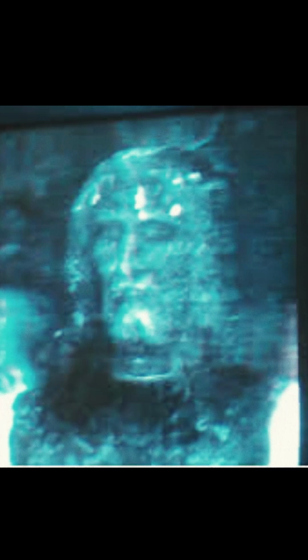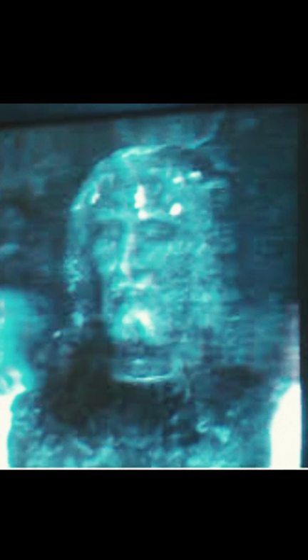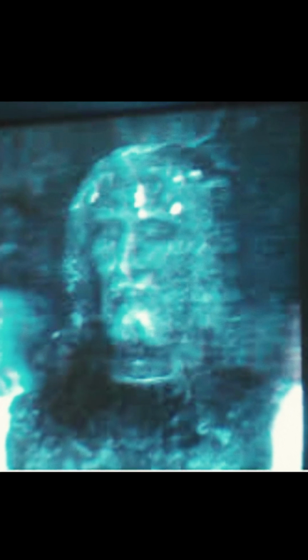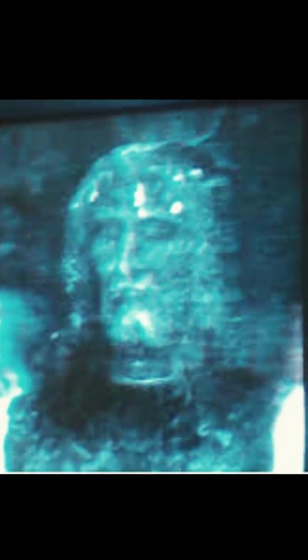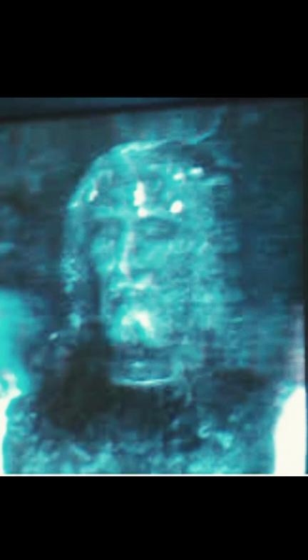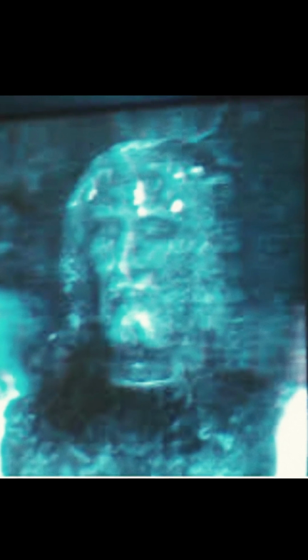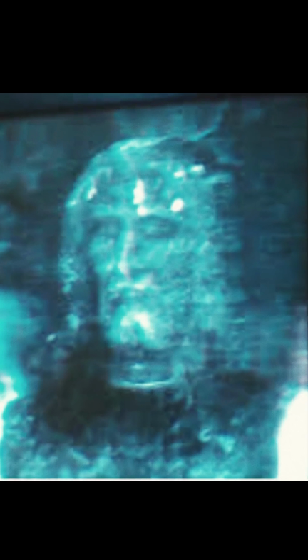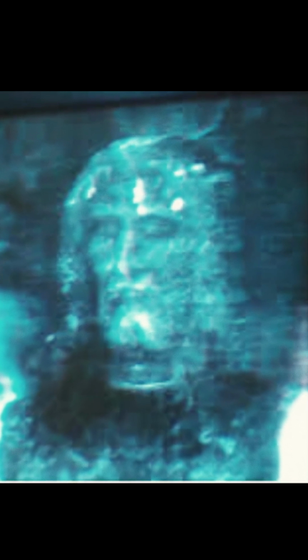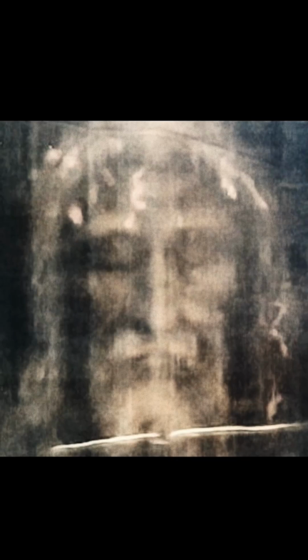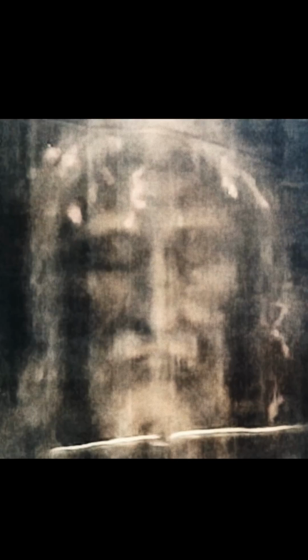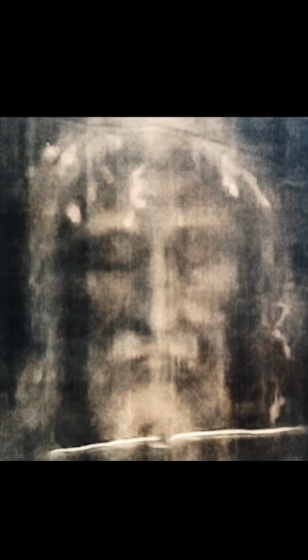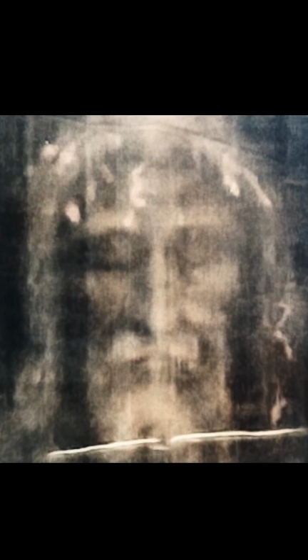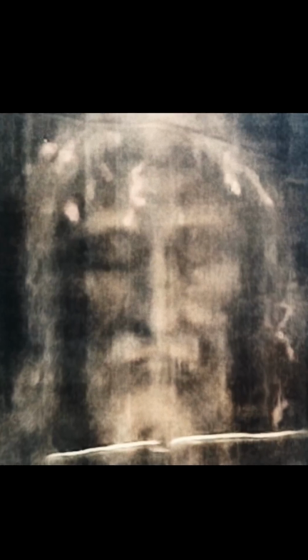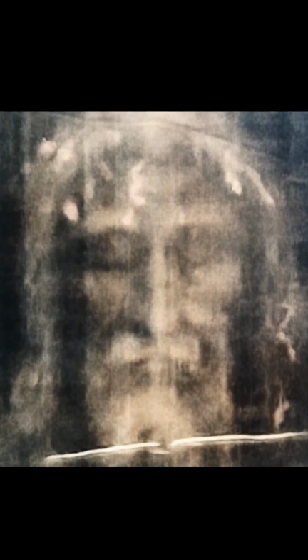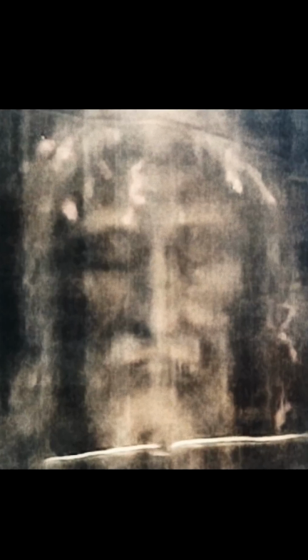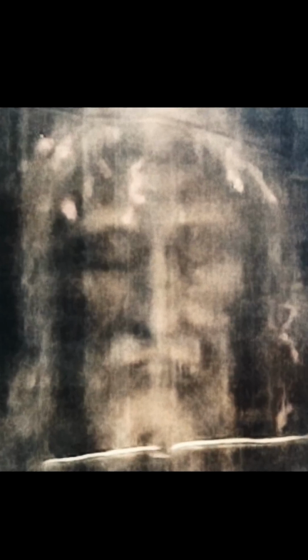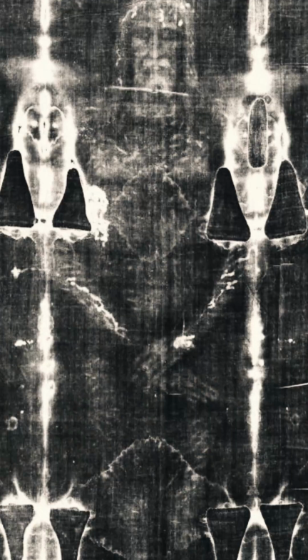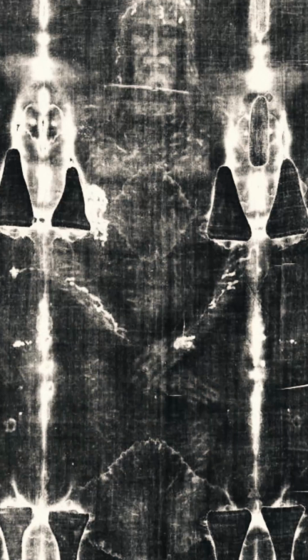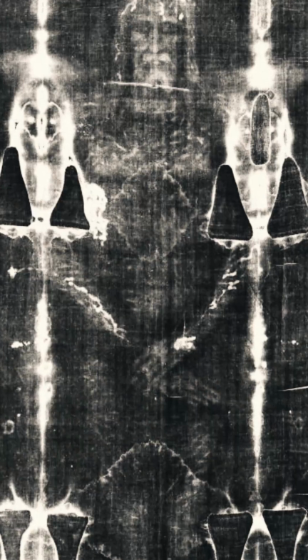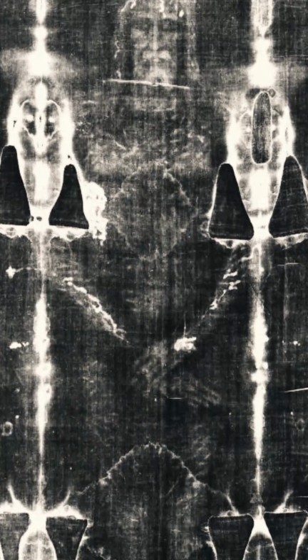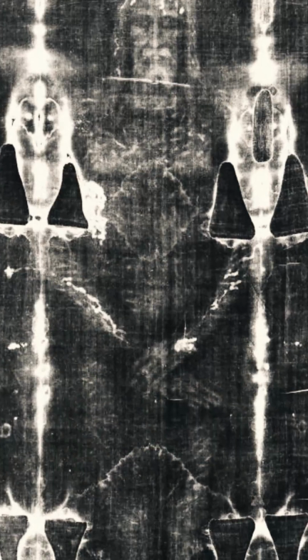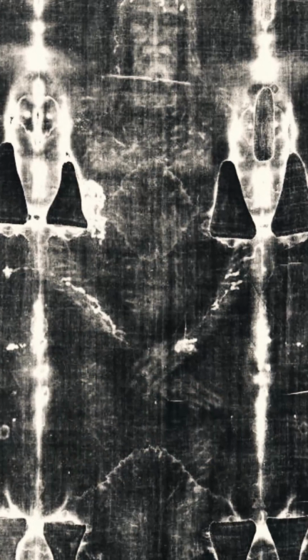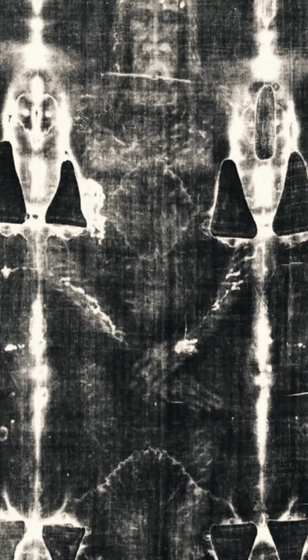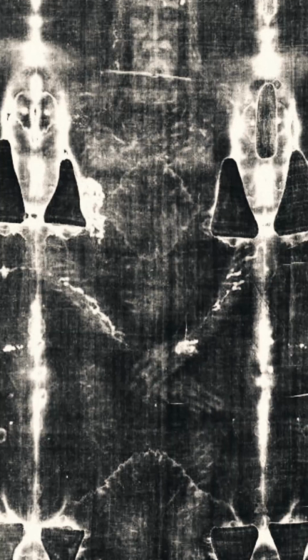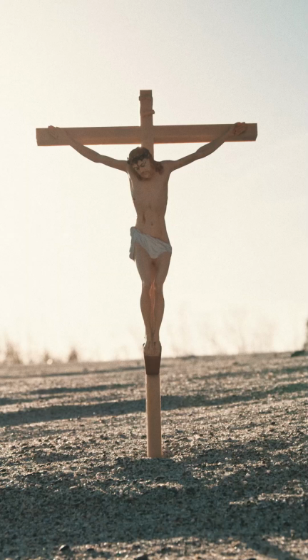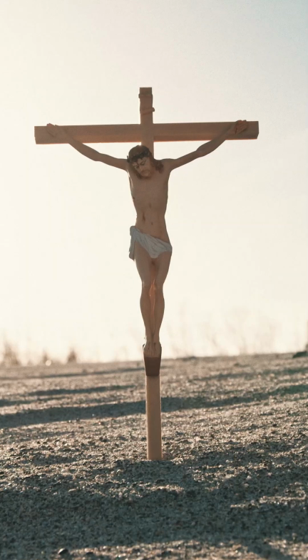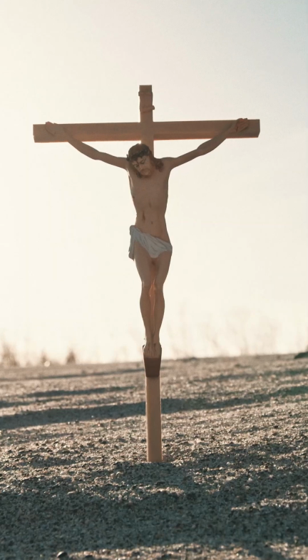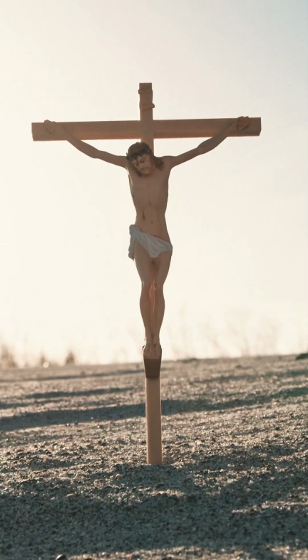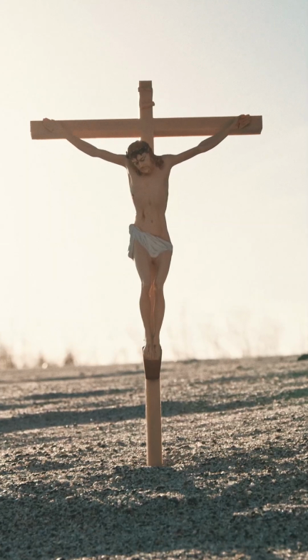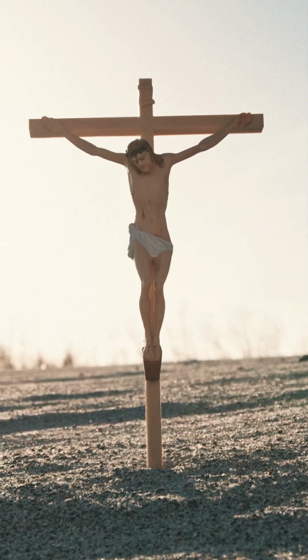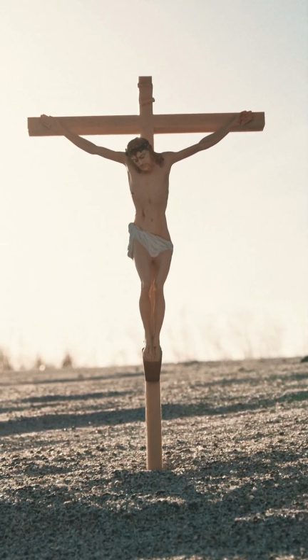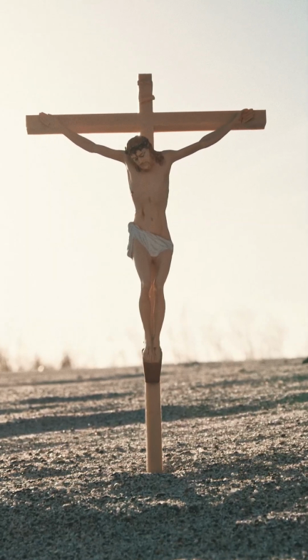The Shroud of Turin is a linen cloth bearing the faint image of a man who appears to have been crucified. Some believe it was the burial cloth of Jesus of Nazareth.